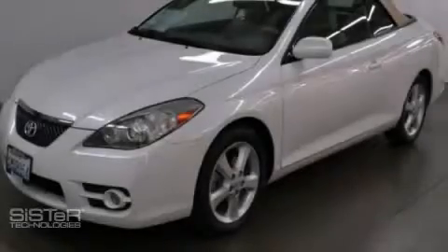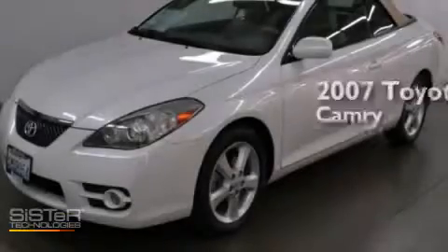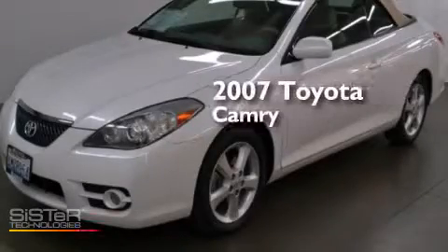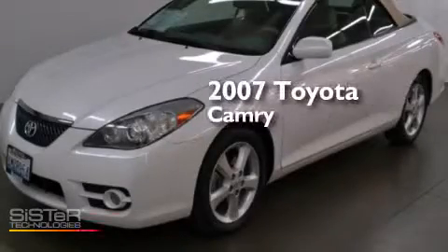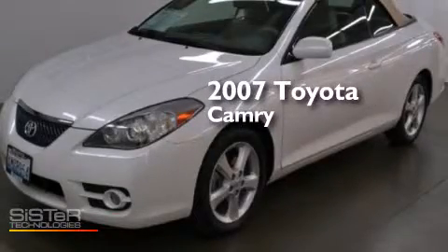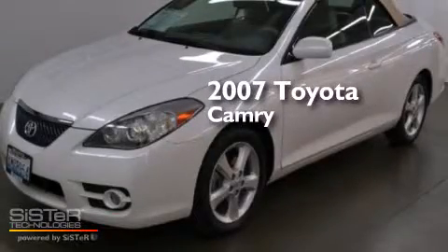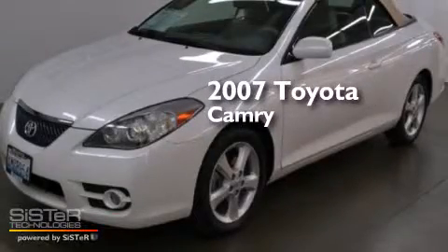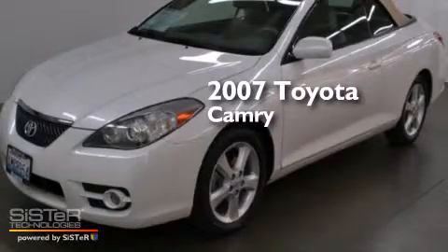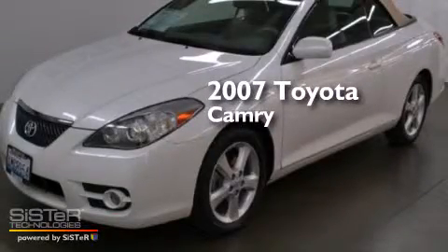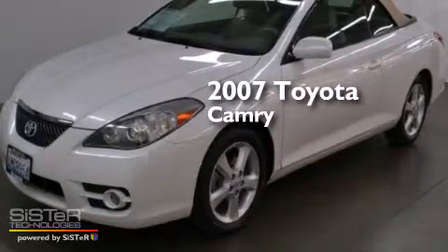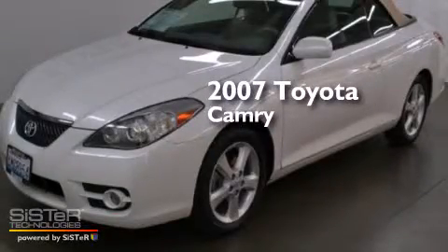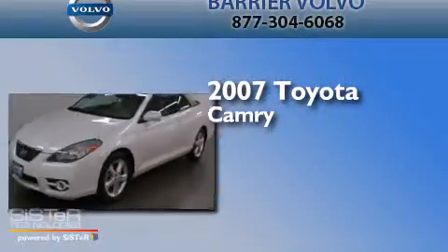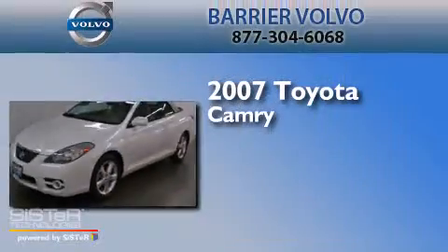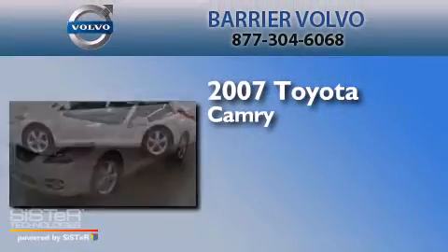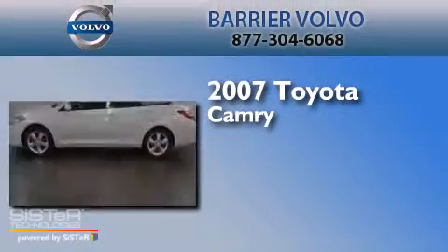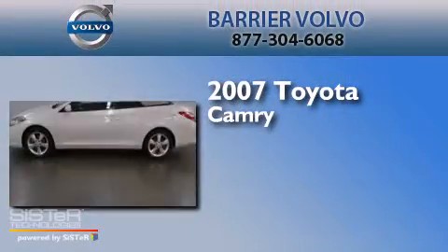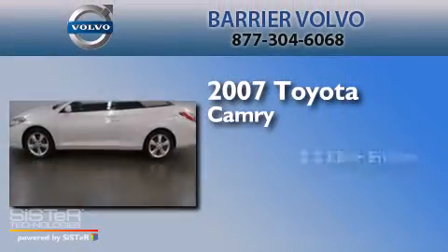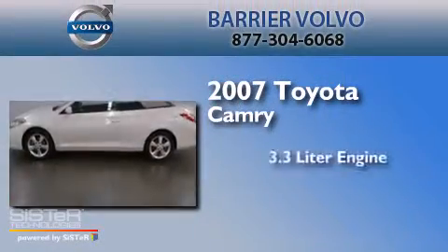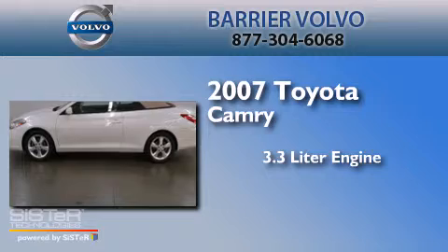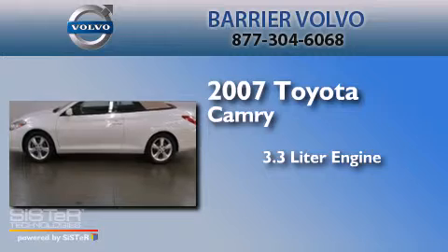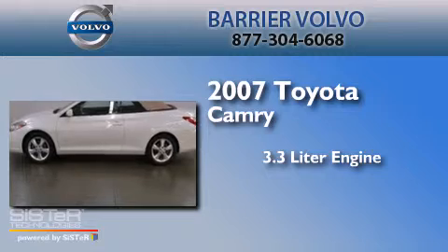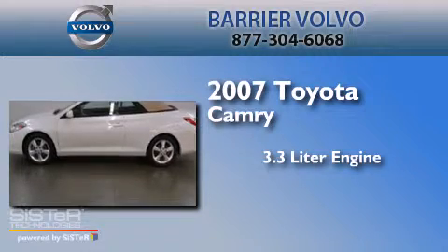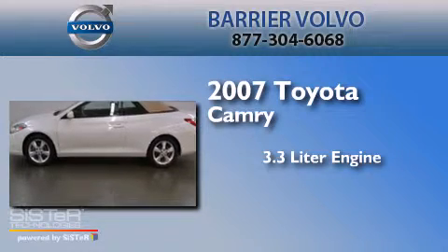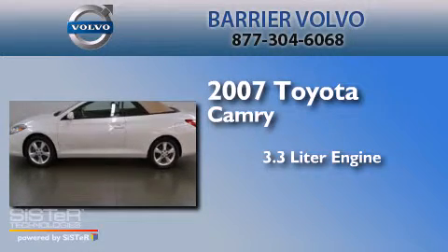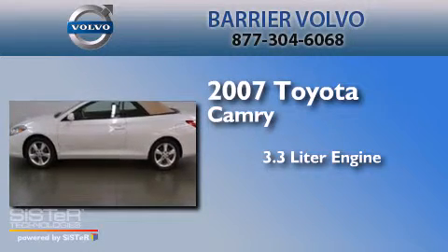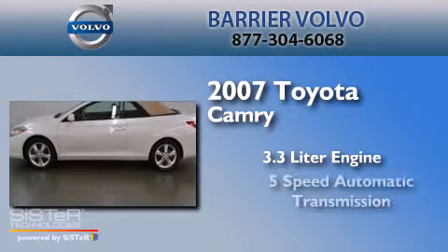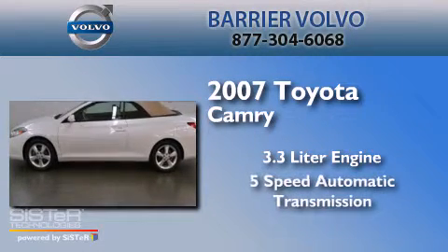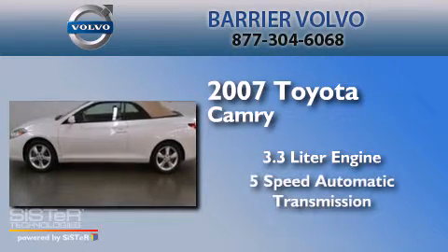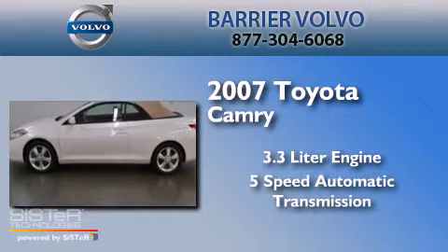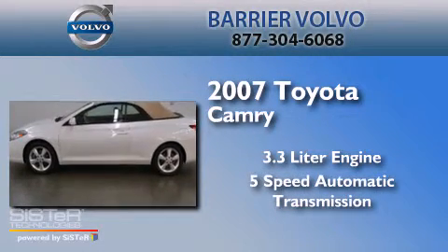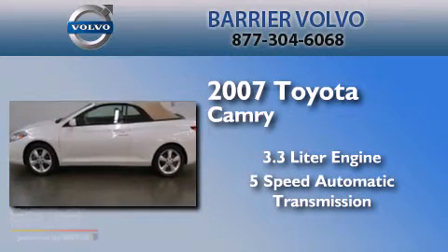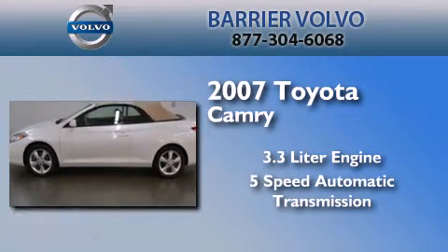This is a 2007 Toyota Camry. It features a 3.3 liter engine and a 5-speed automatic transmission.